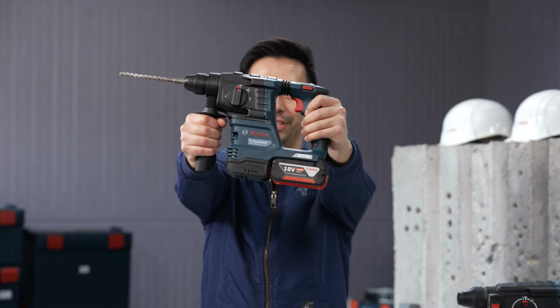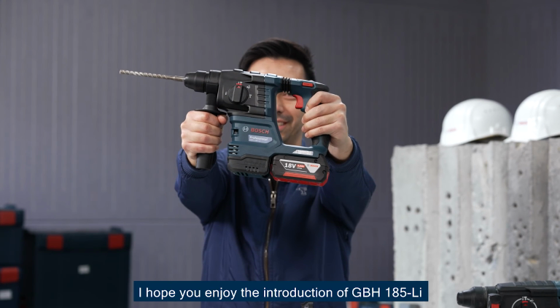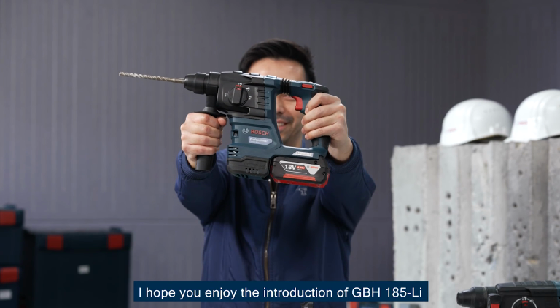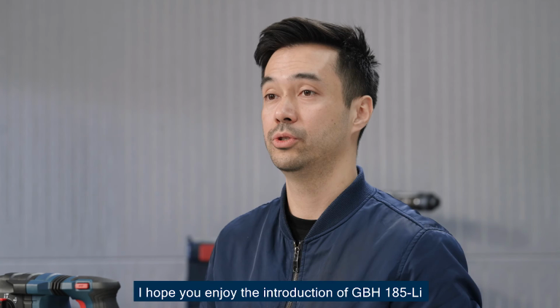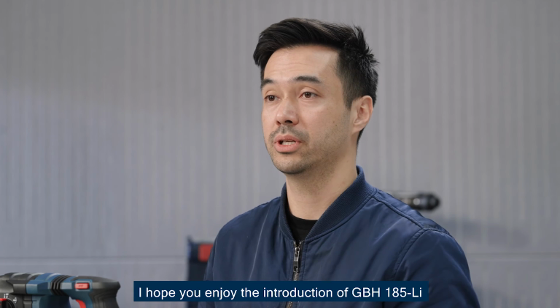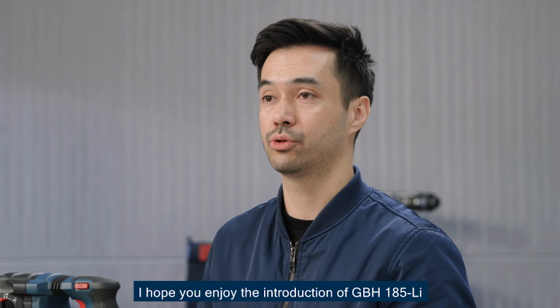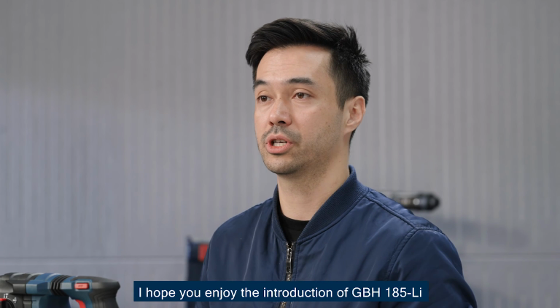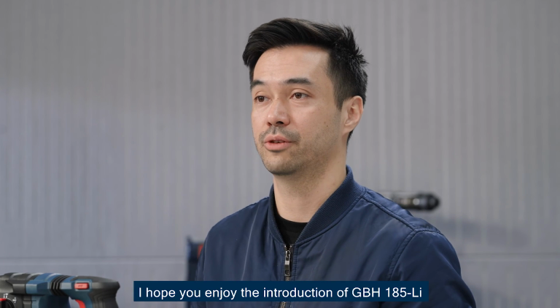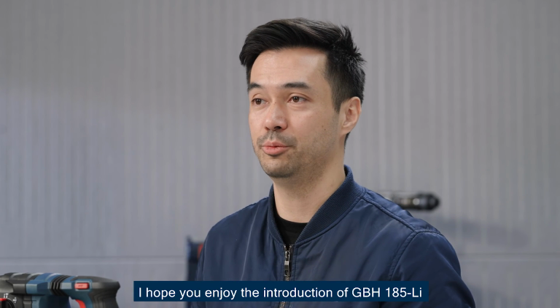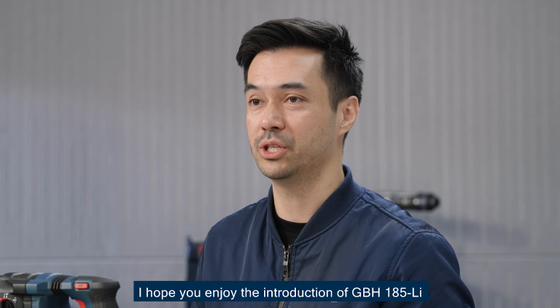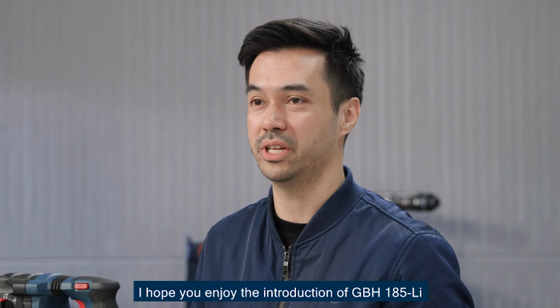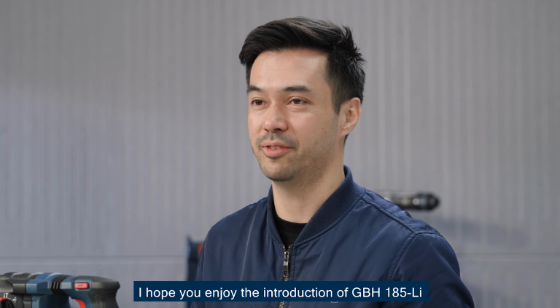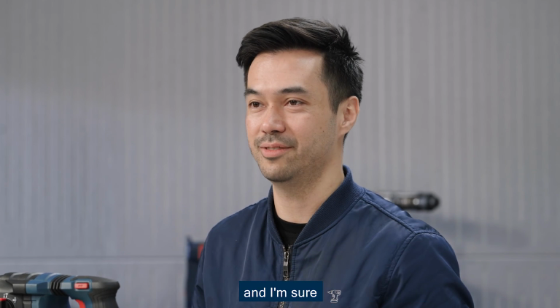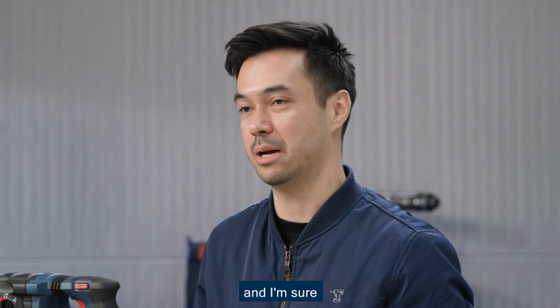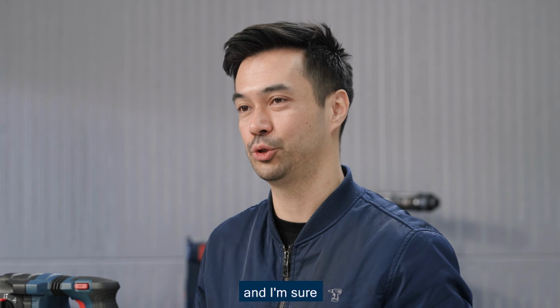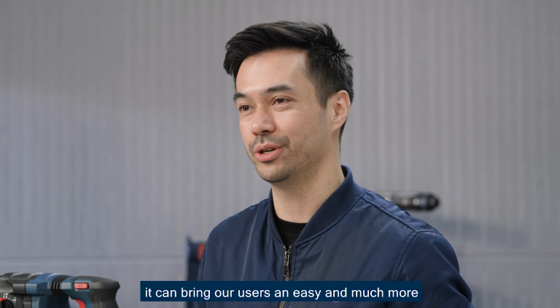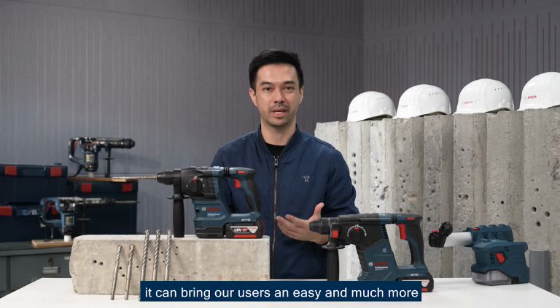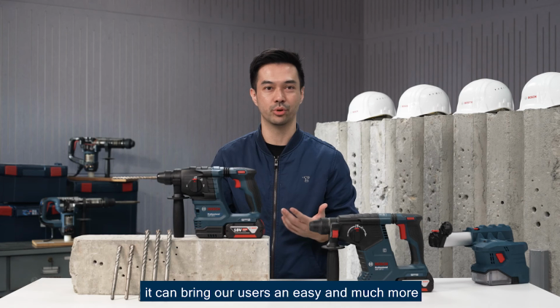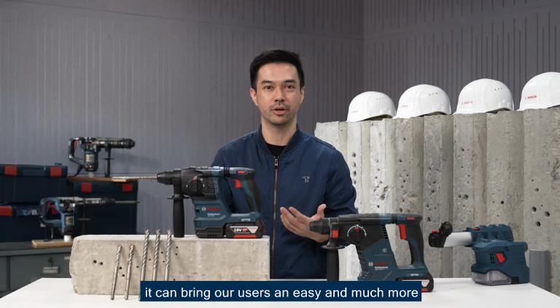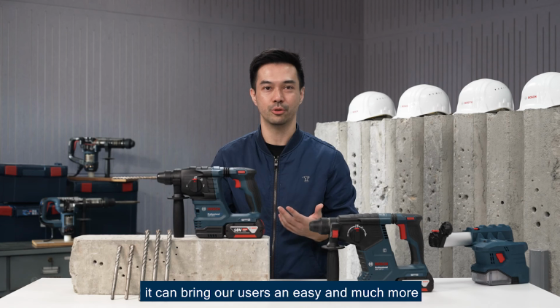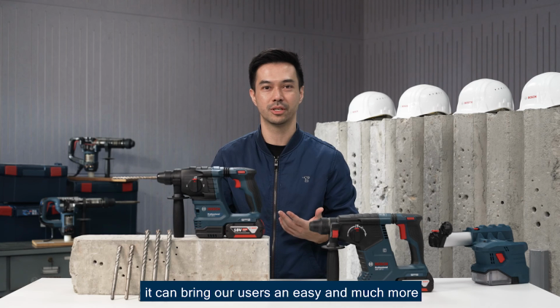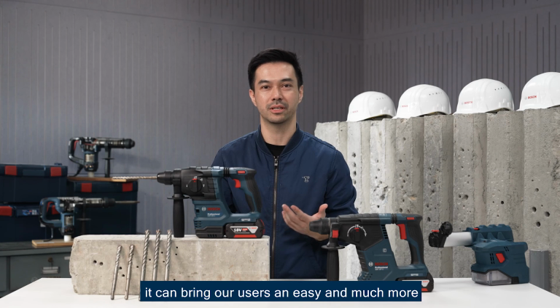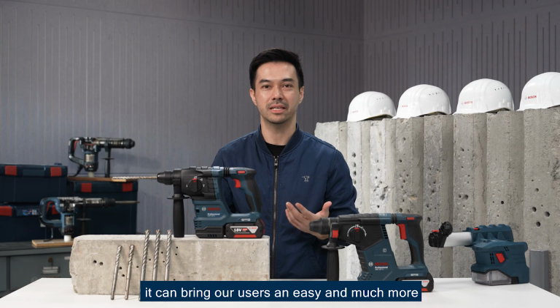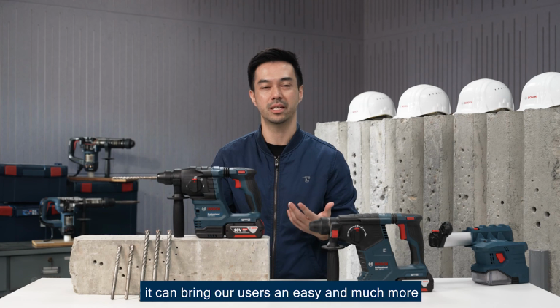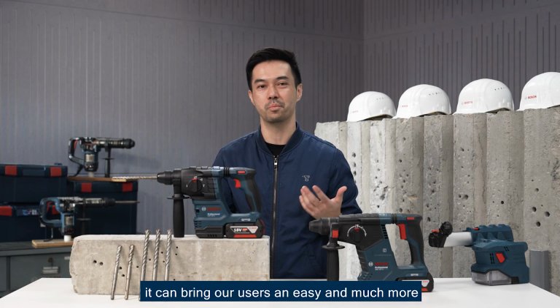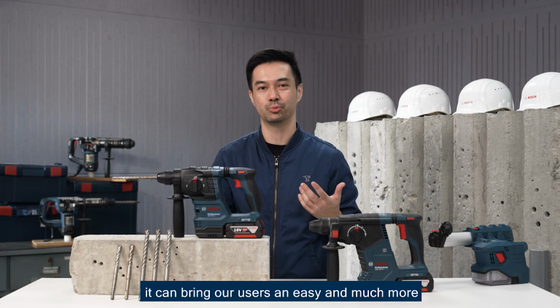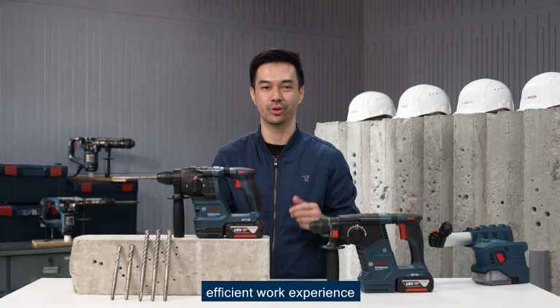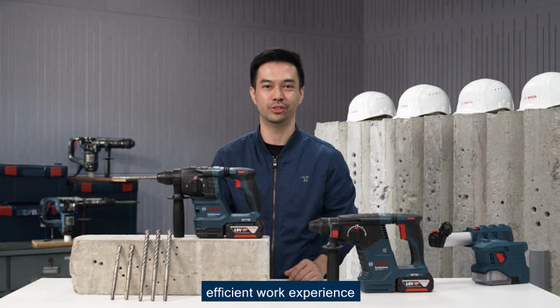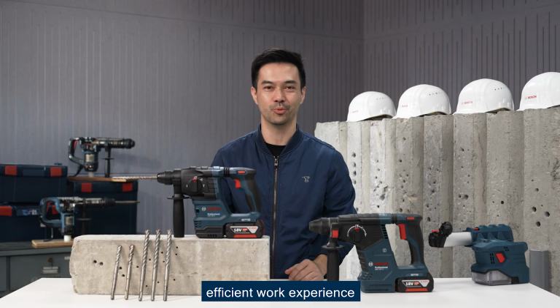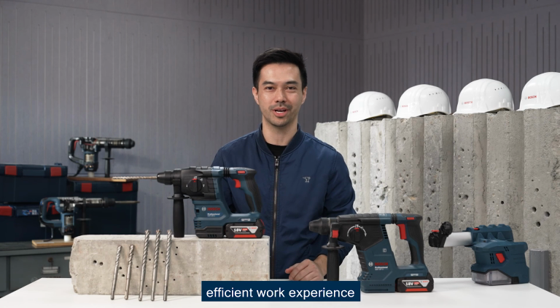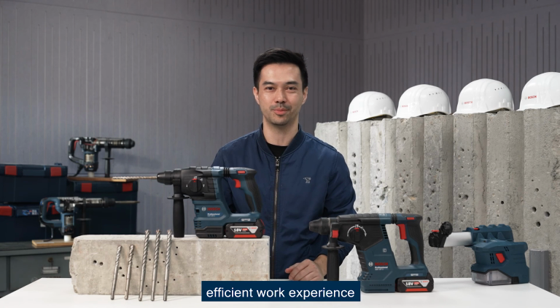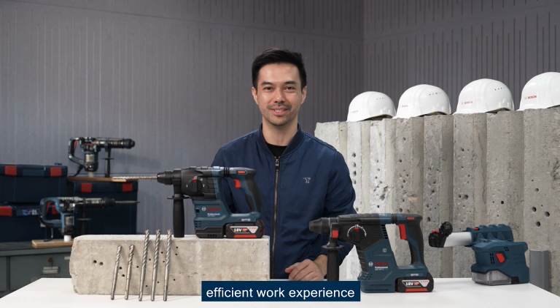I hope you enjoyed the introduction of GBH-185, and I'm sure it can bring our users an easy and much more efficient work experience.